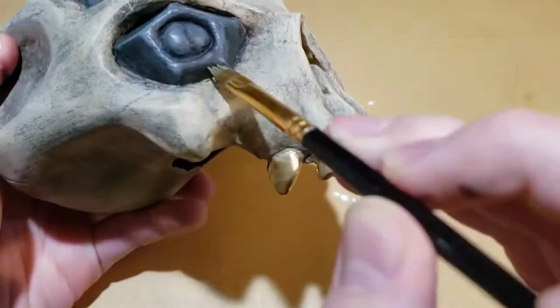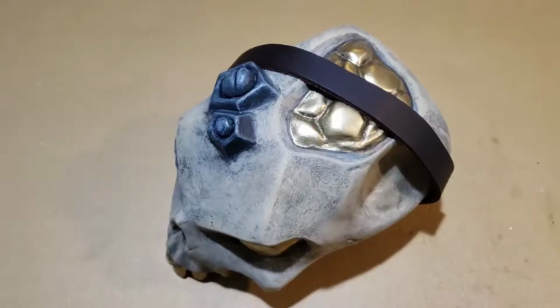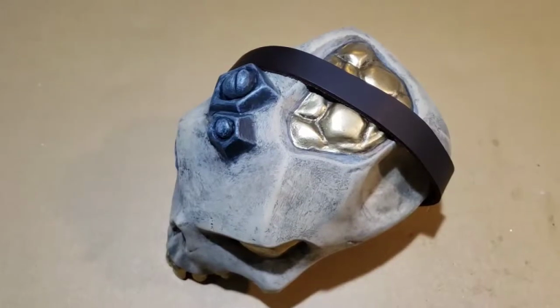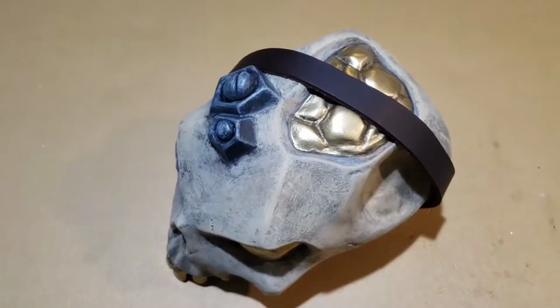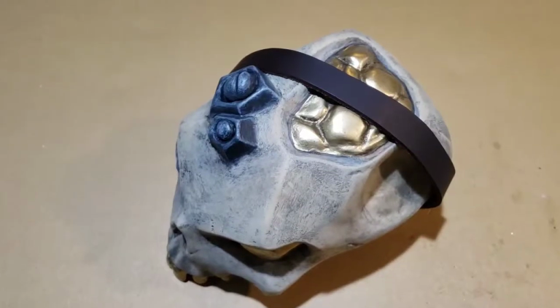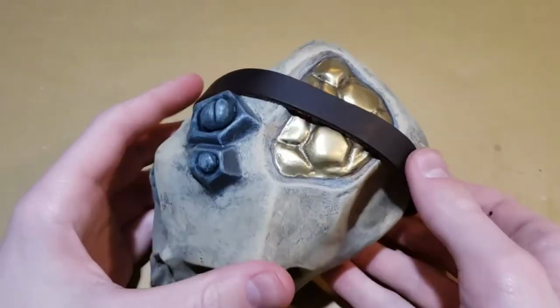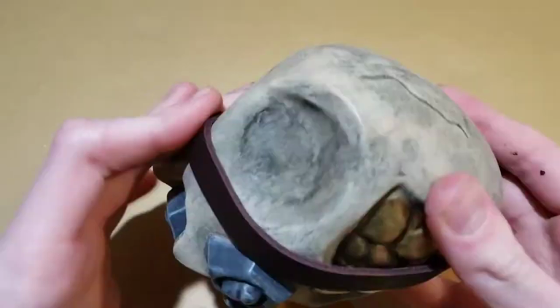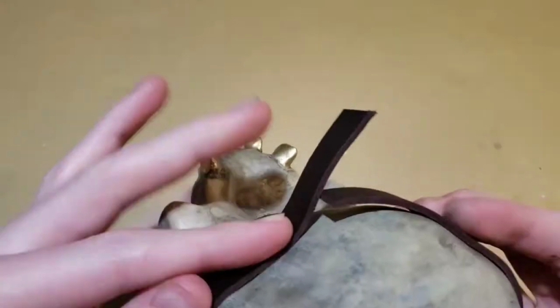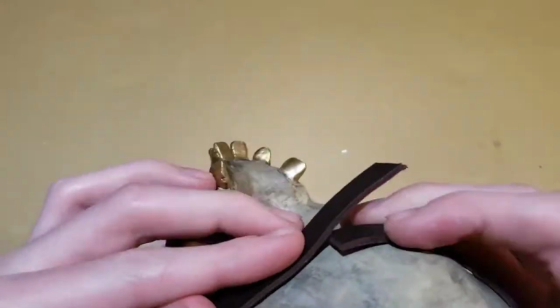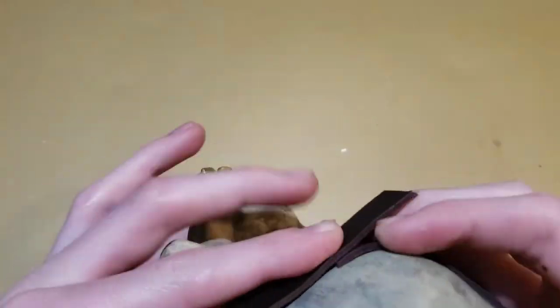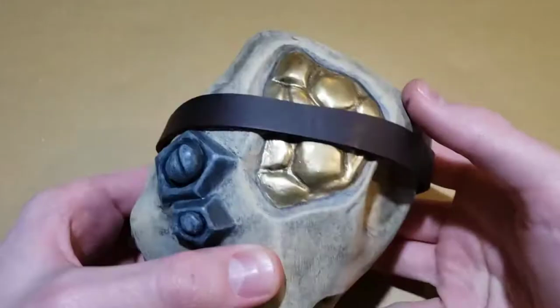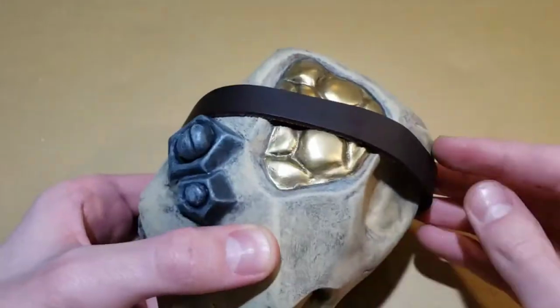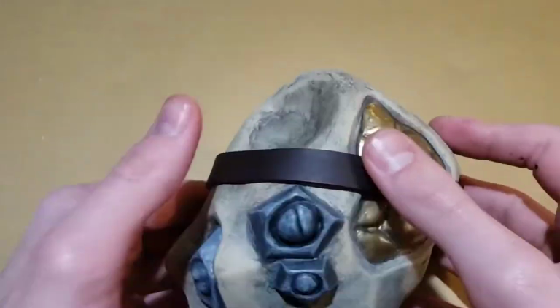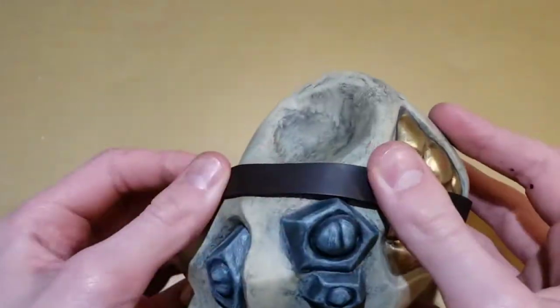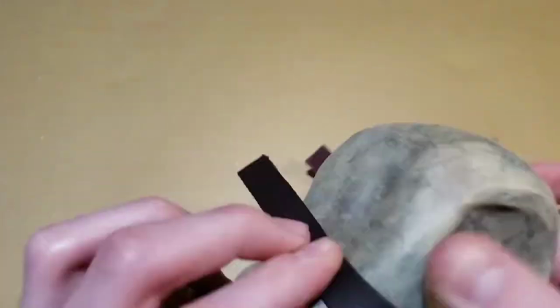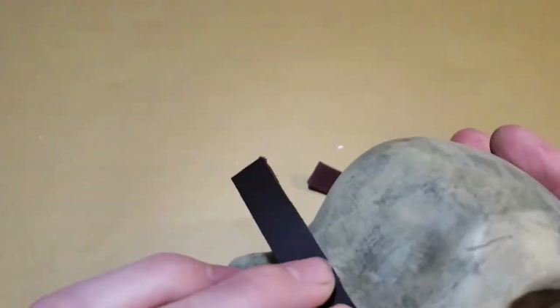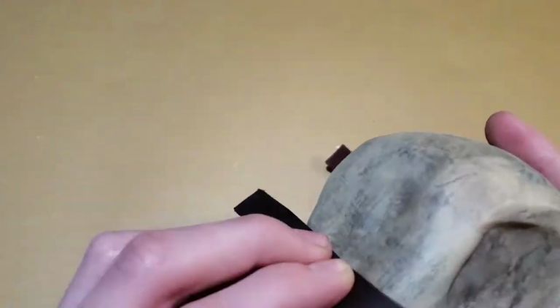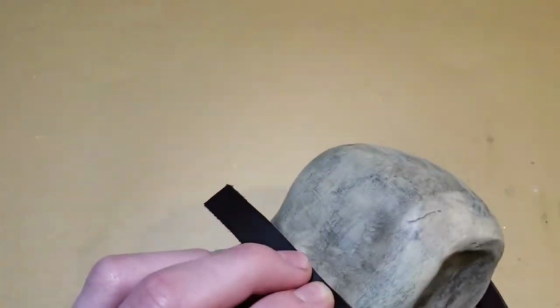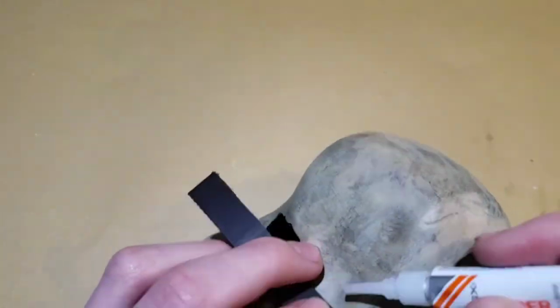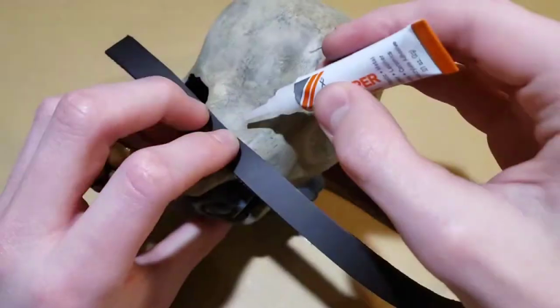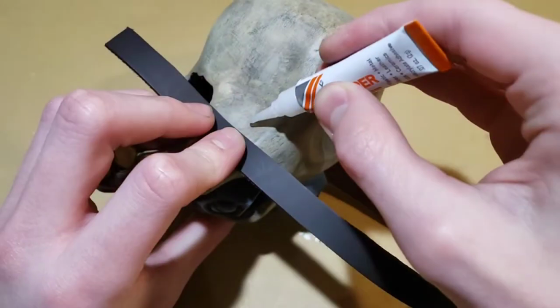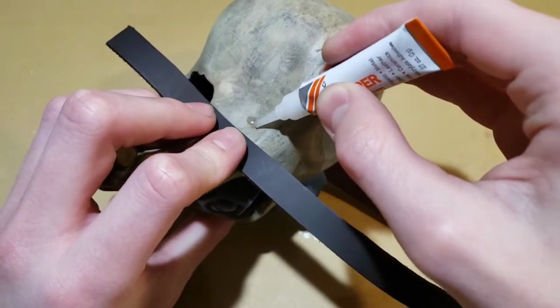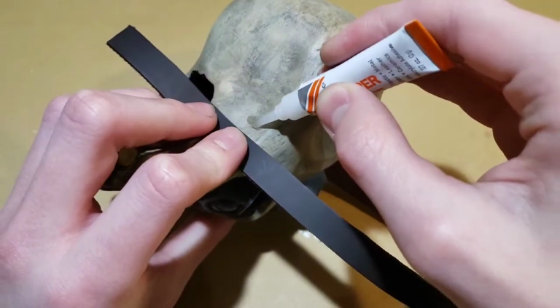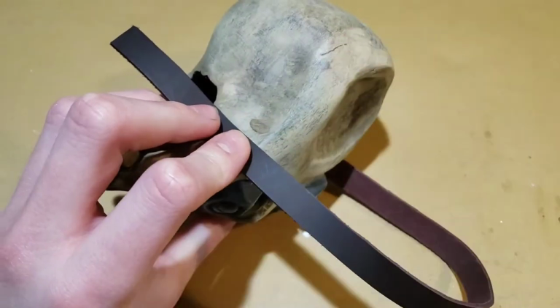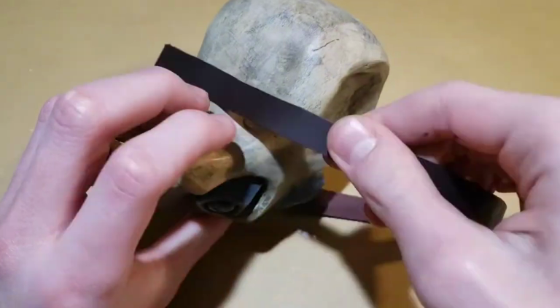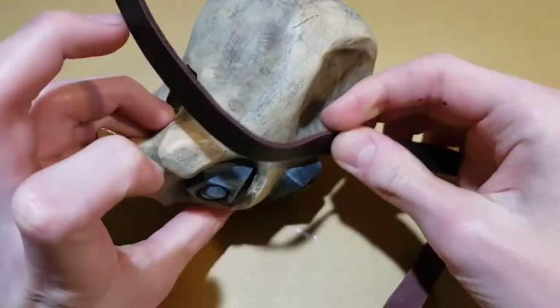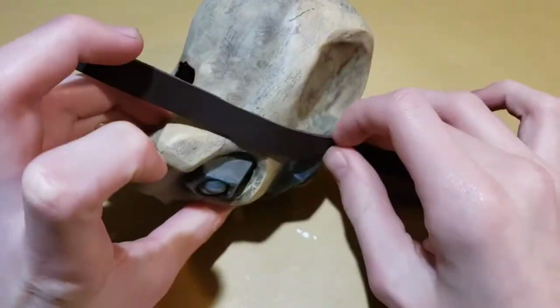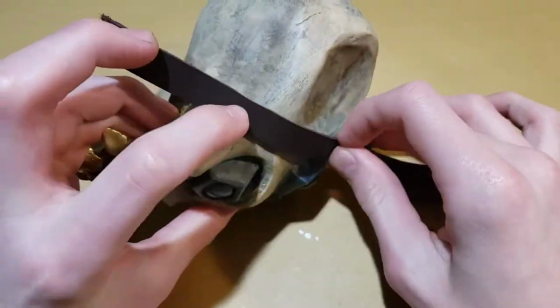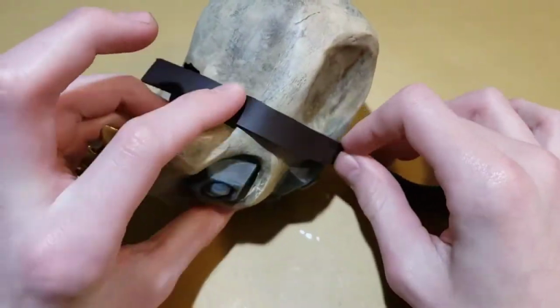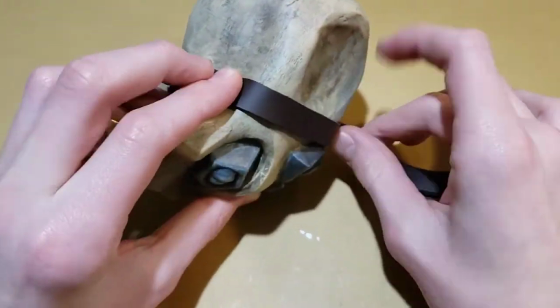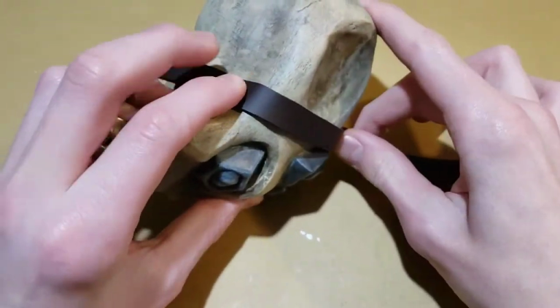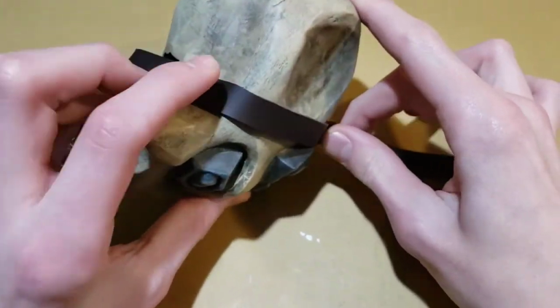The final step is putting on the leather straps. Super glue works really well for this.